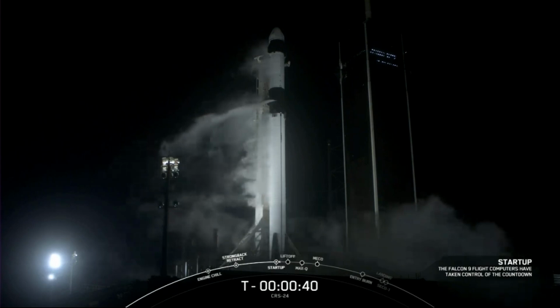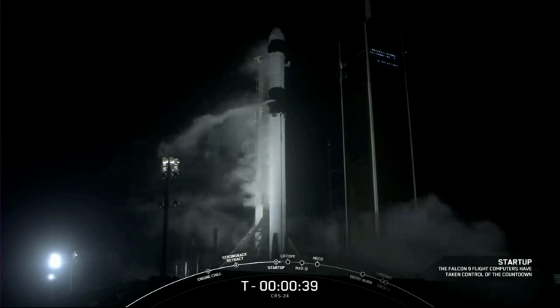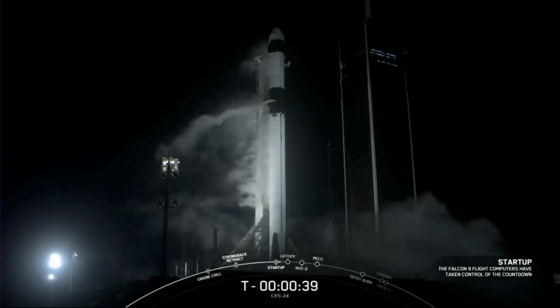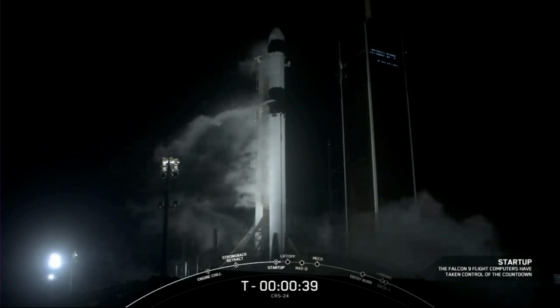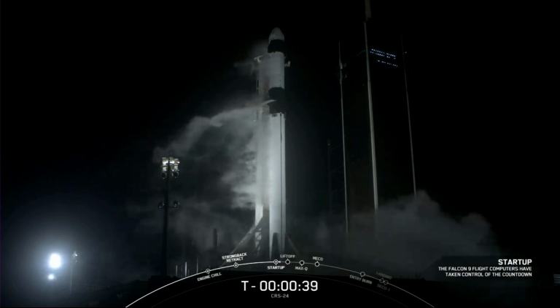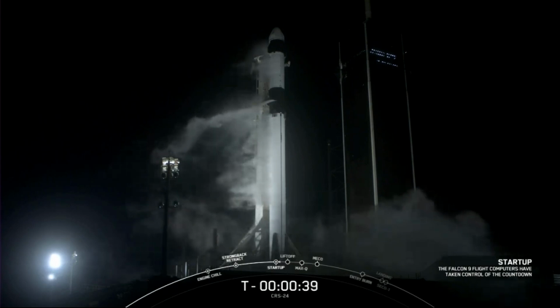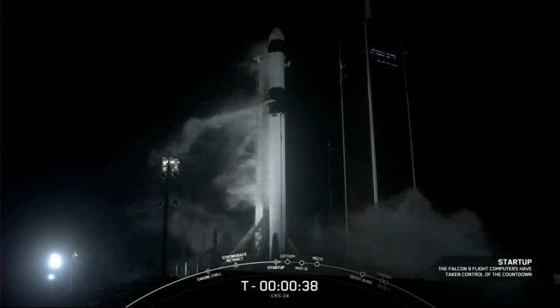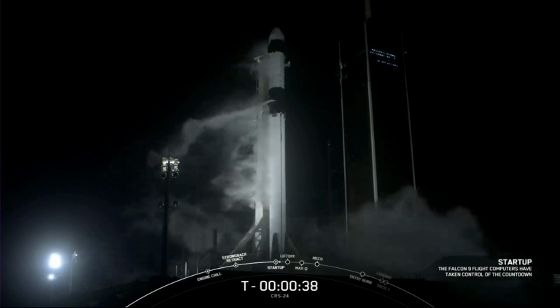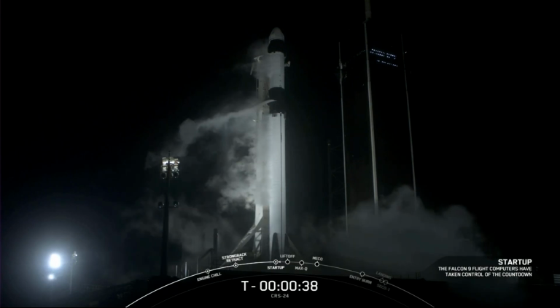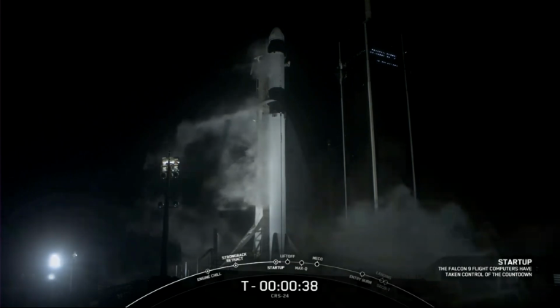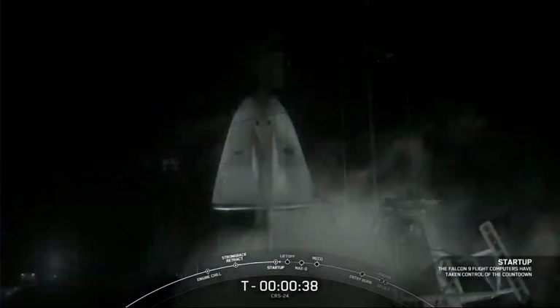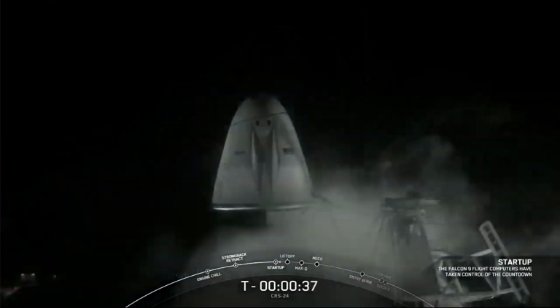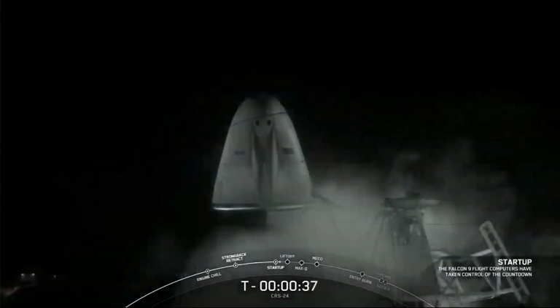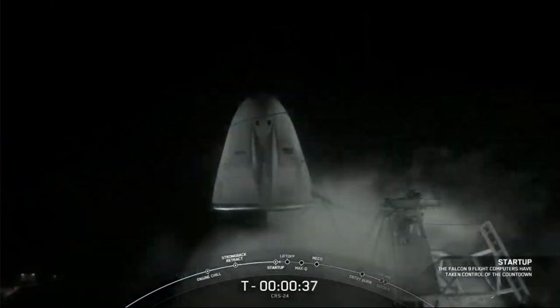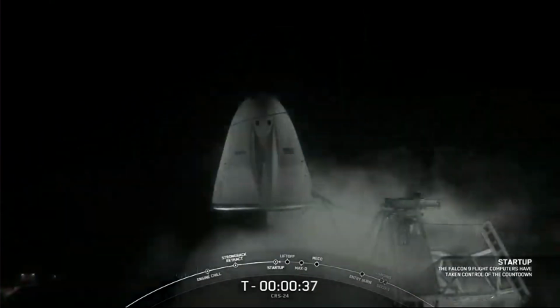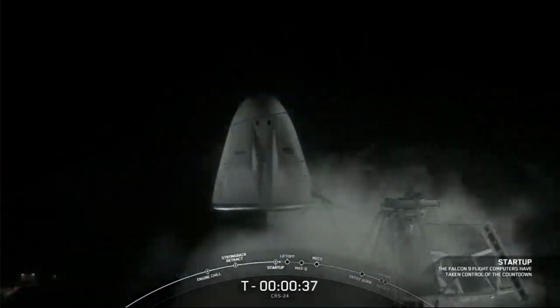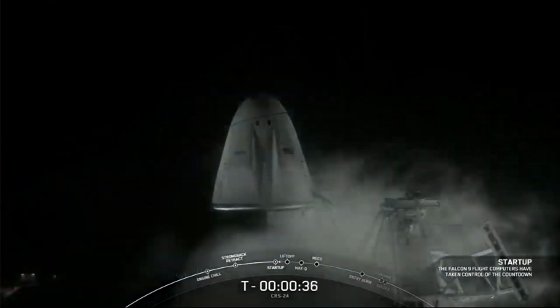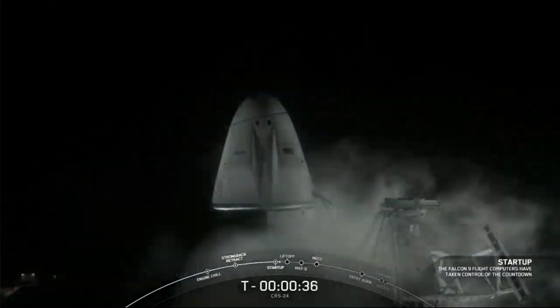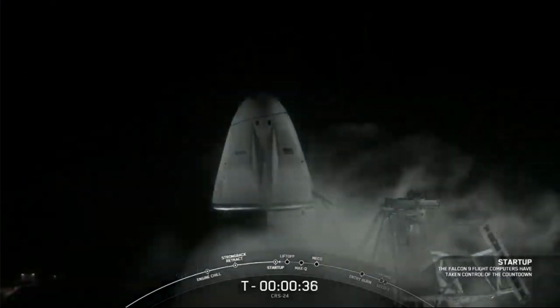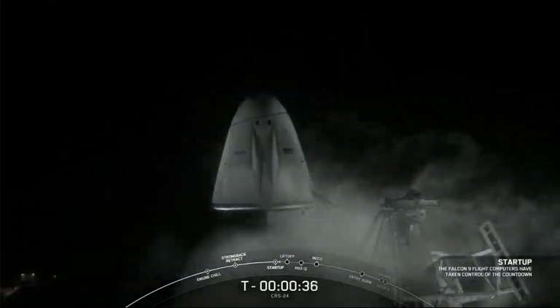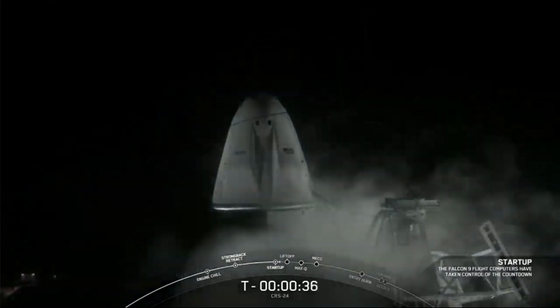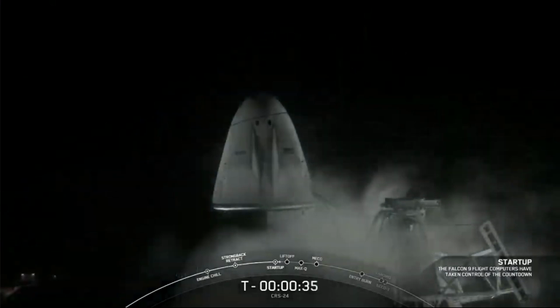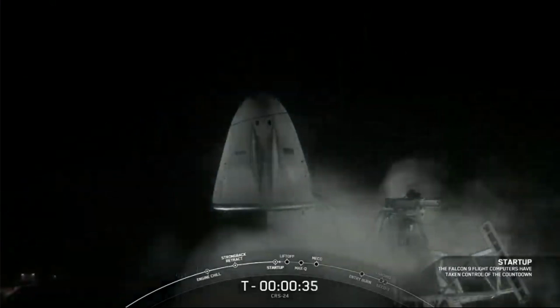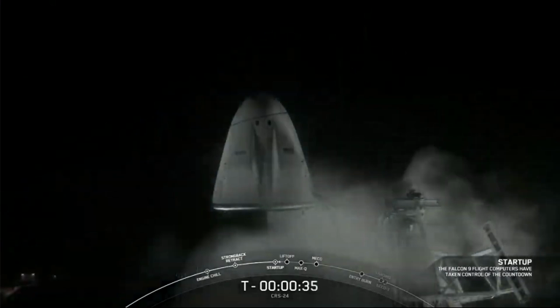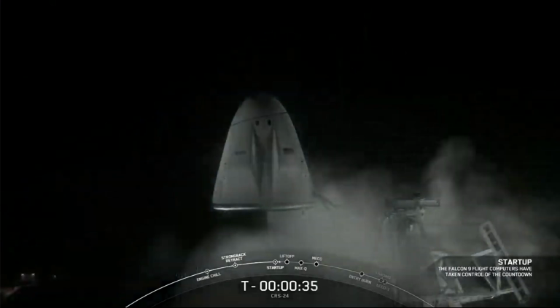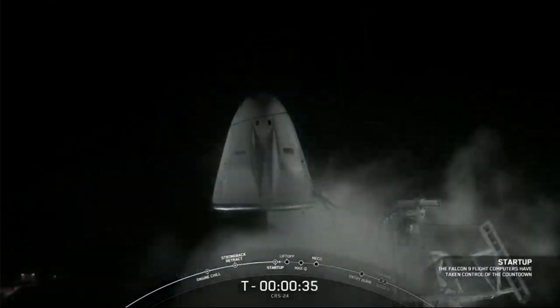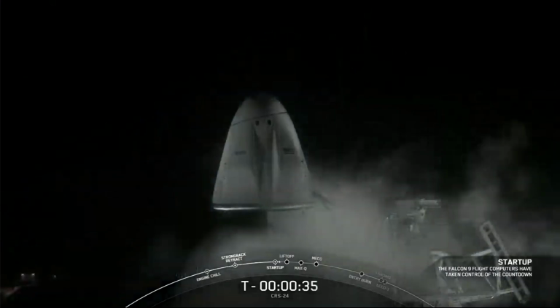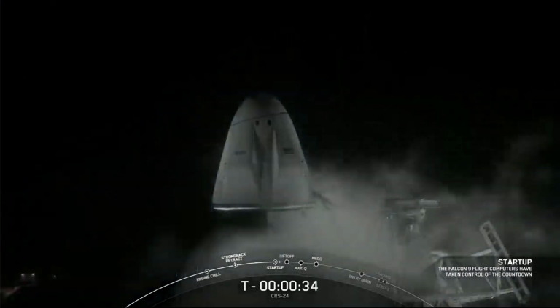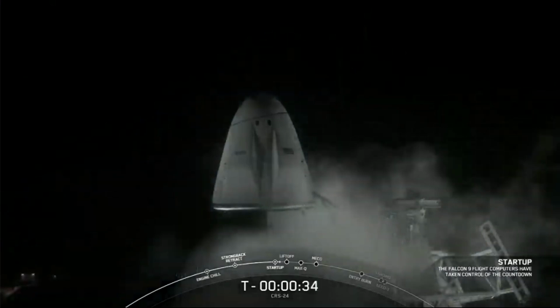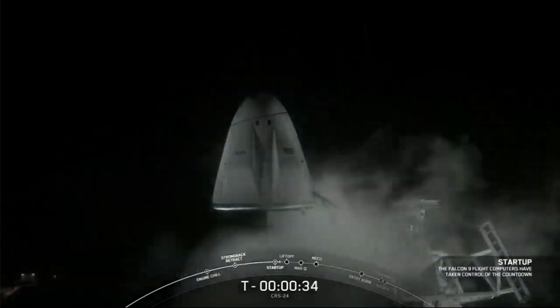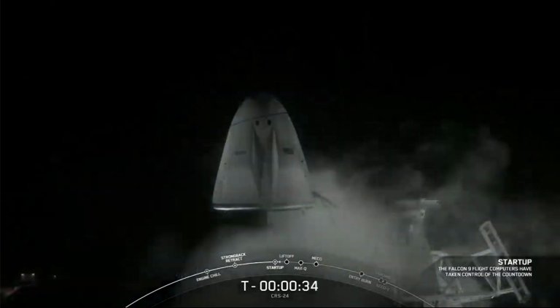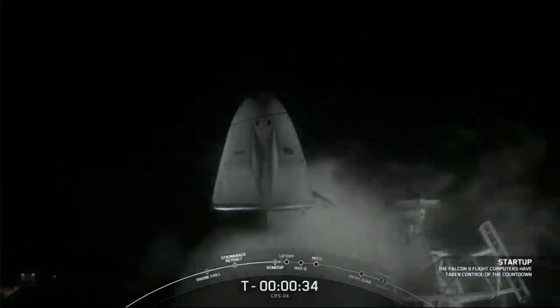That's the launch director calling go for launch. We'll get an all-systems go here in just a few seconds and then we'll listen in to the rest of the count.